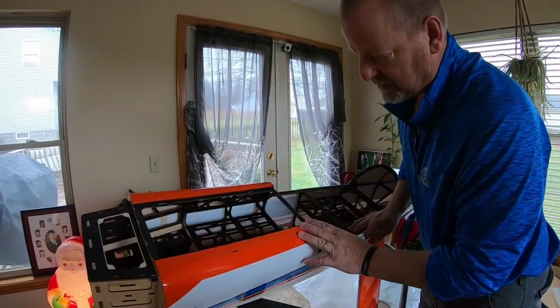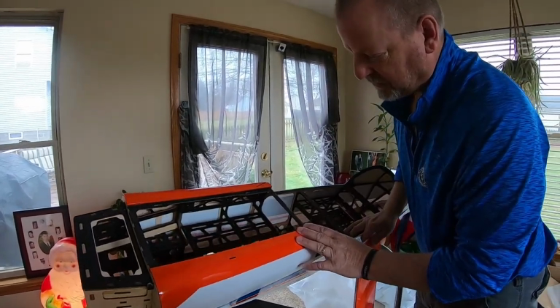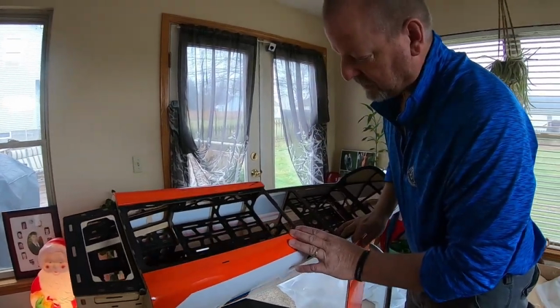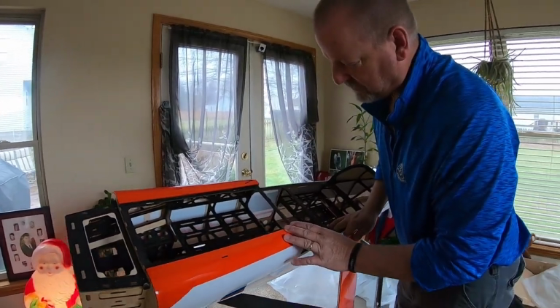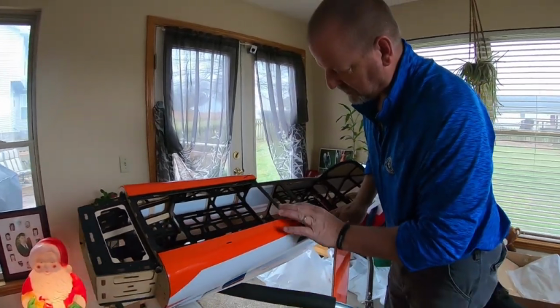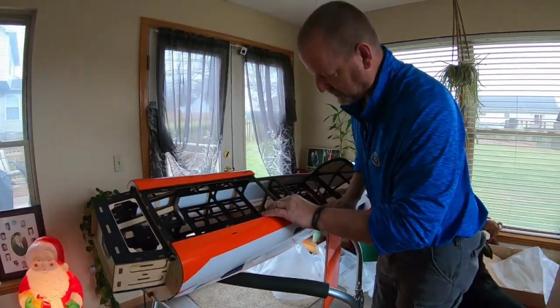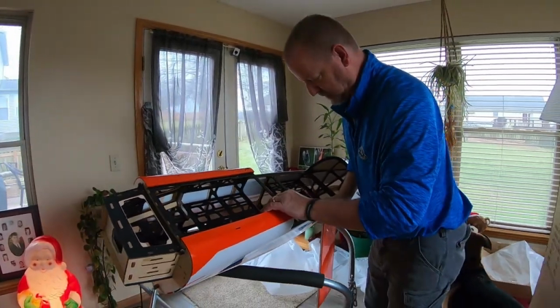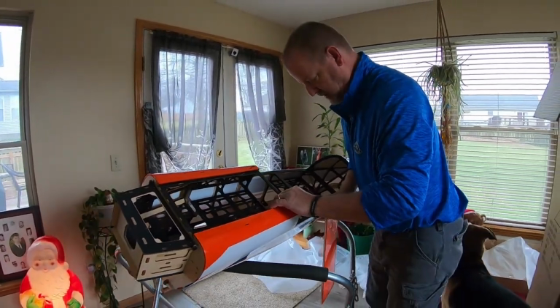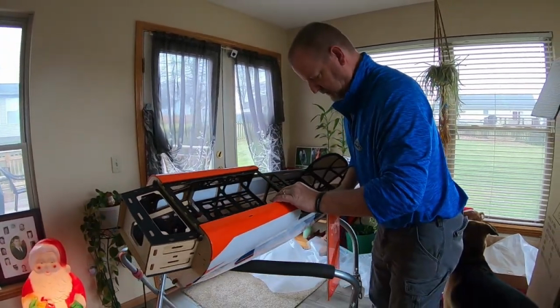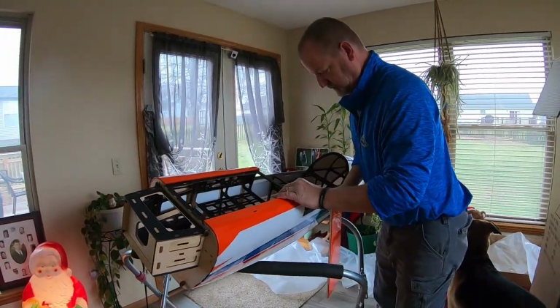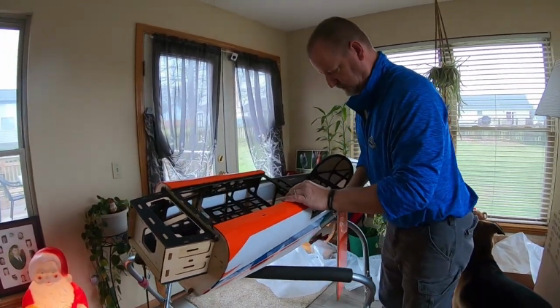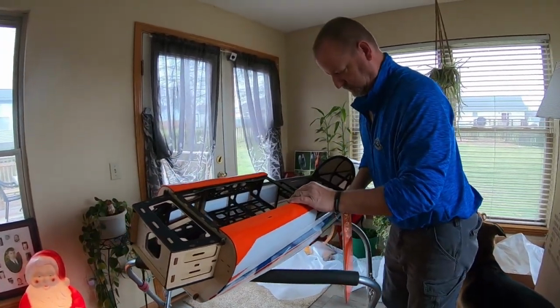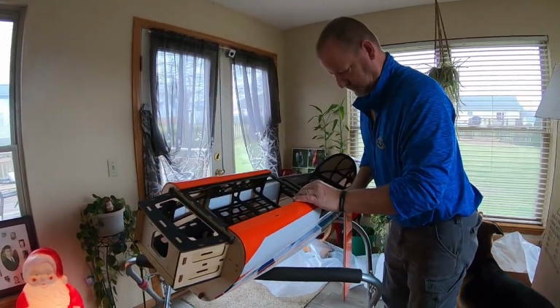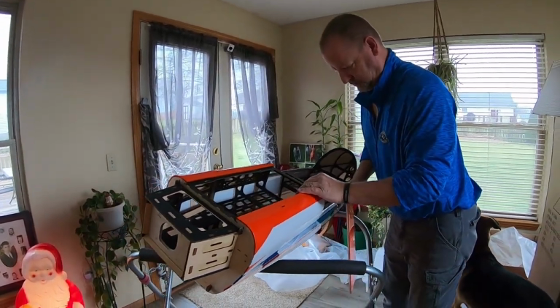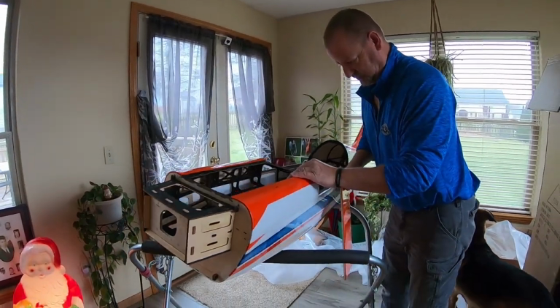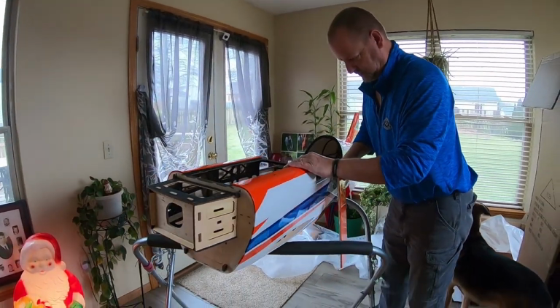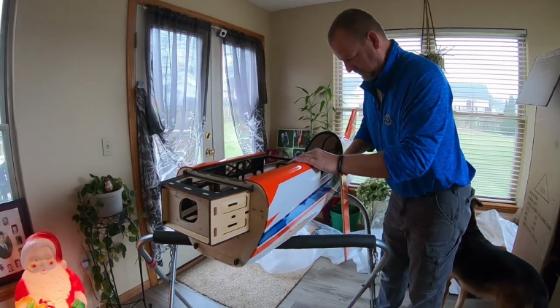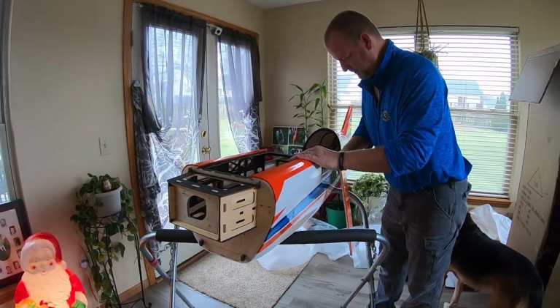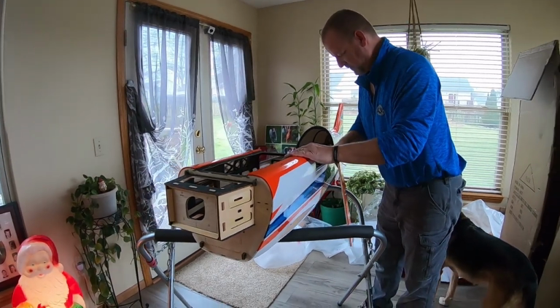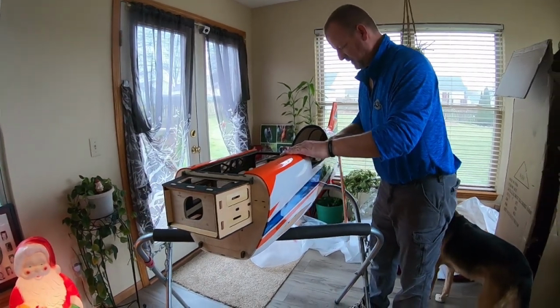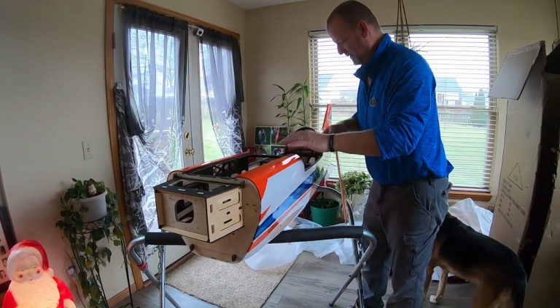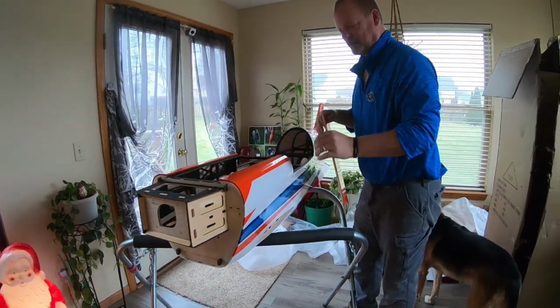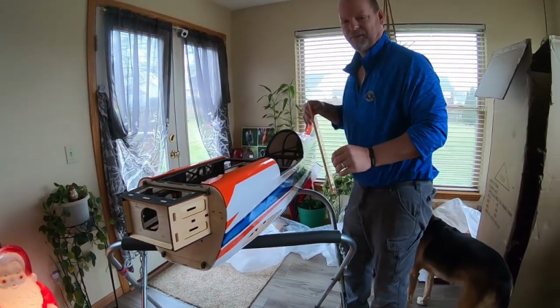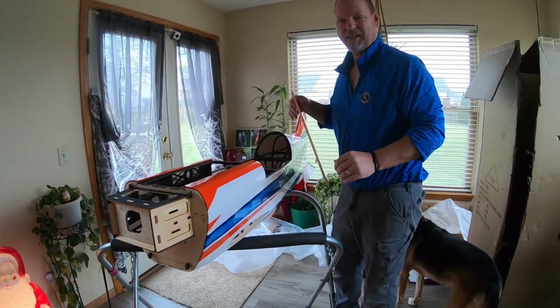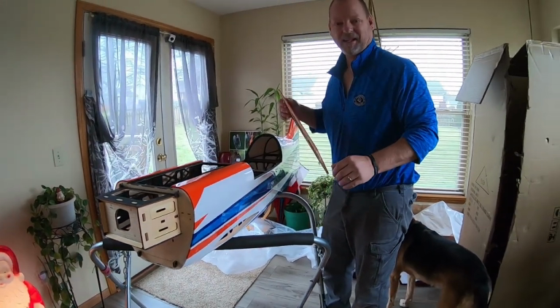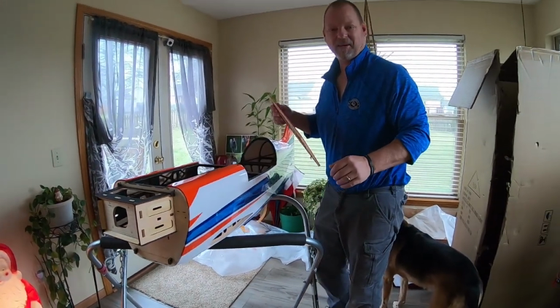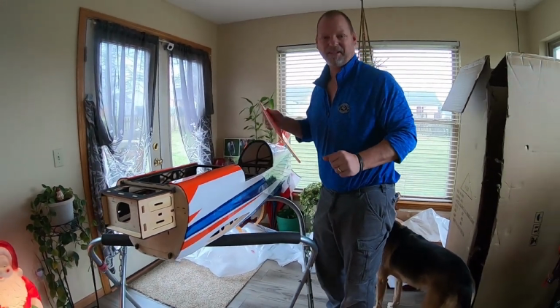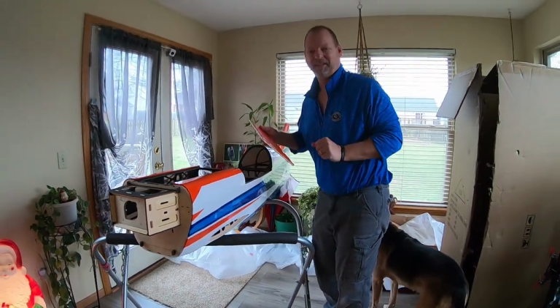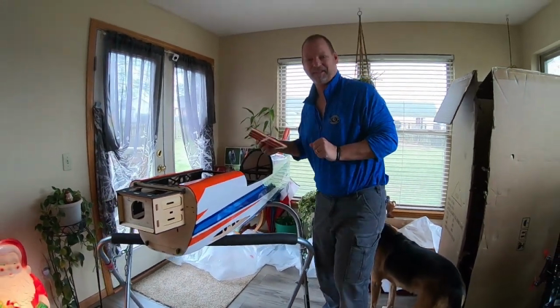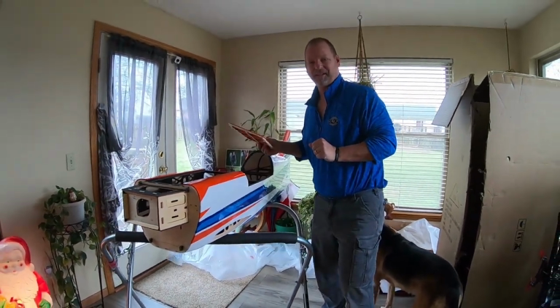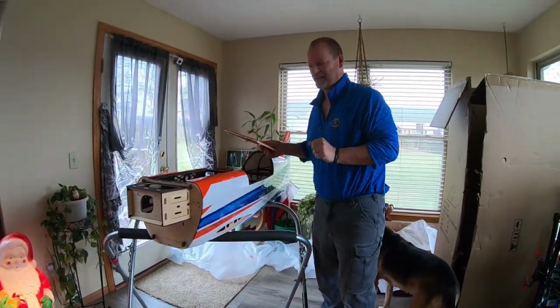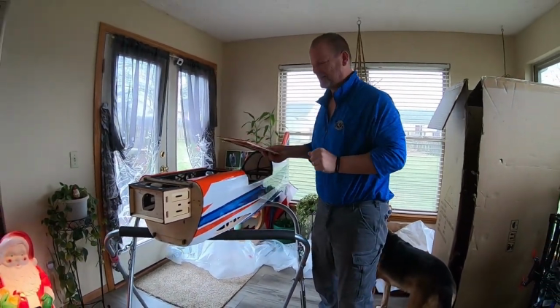That's where your gas tanks go up there. Everything's reinforced — looks sweet. I can't wait to get this thing together.